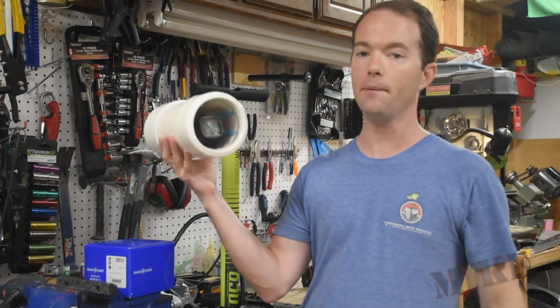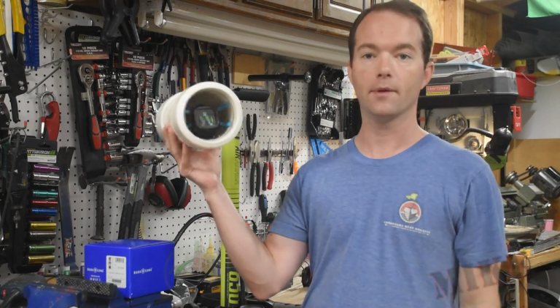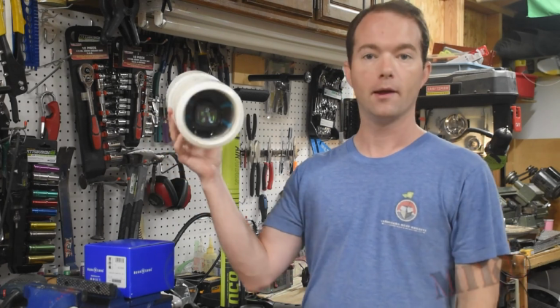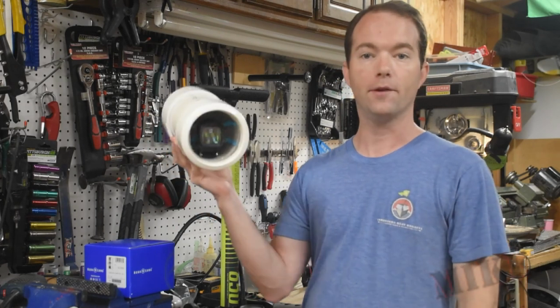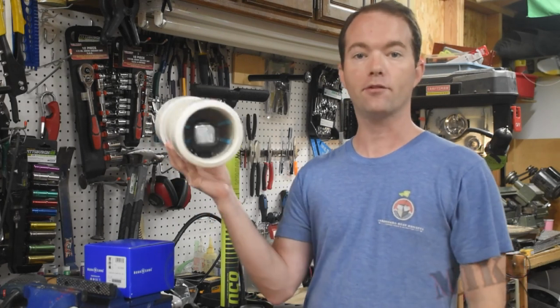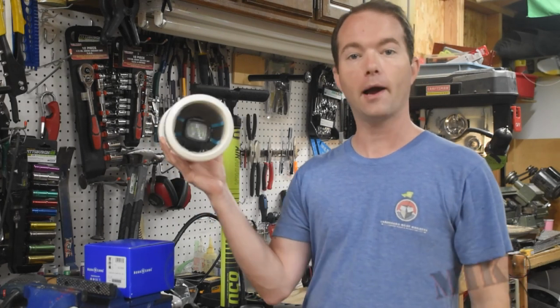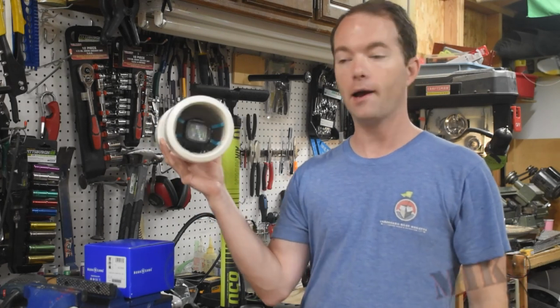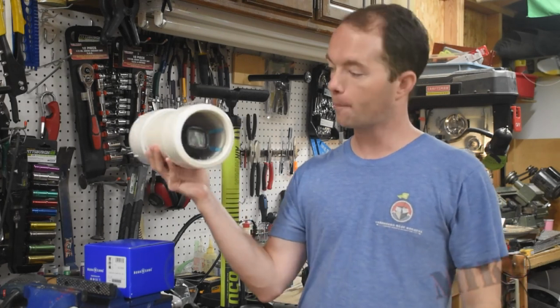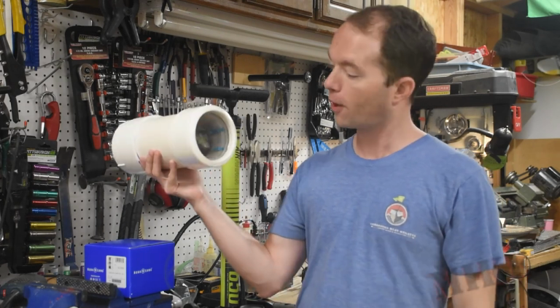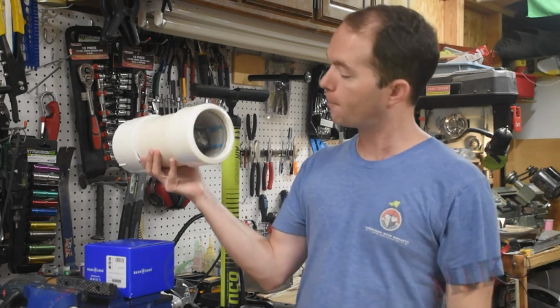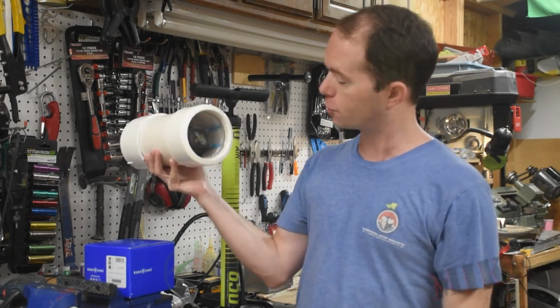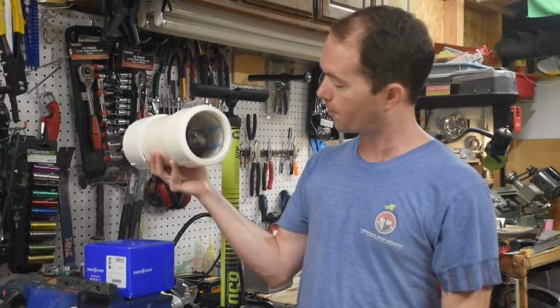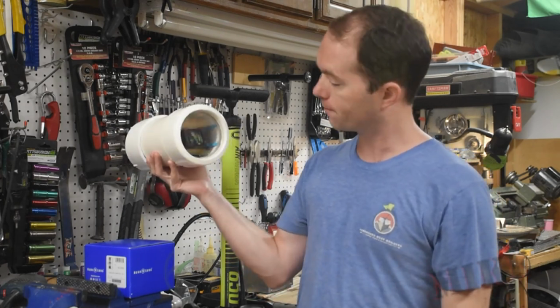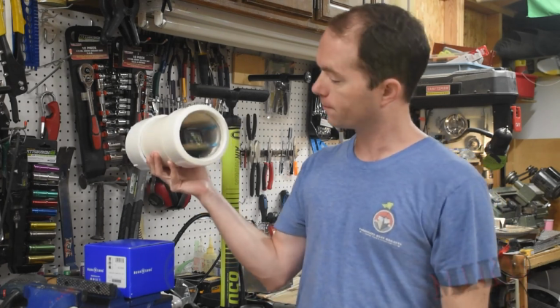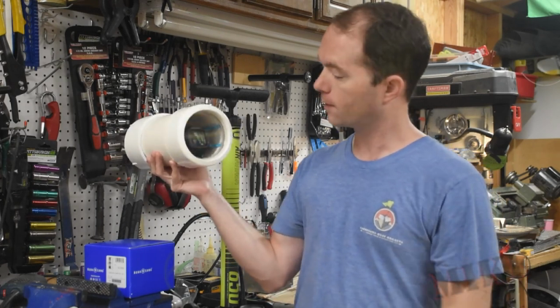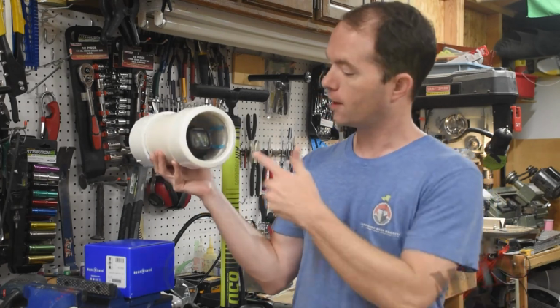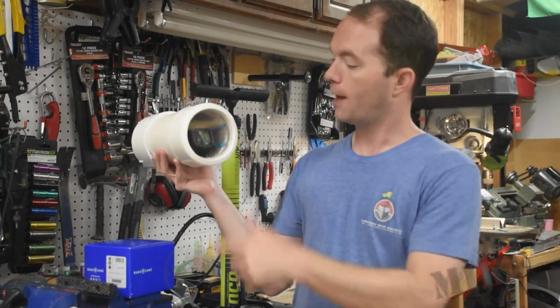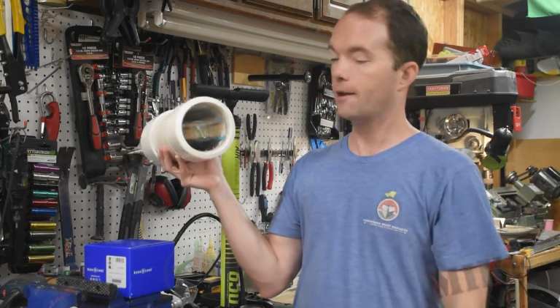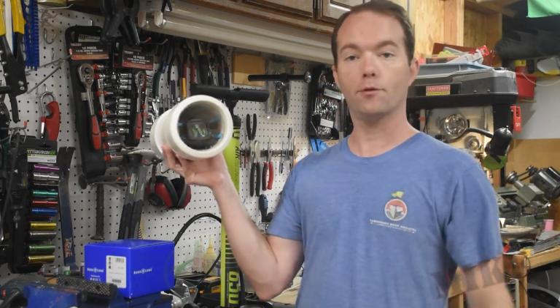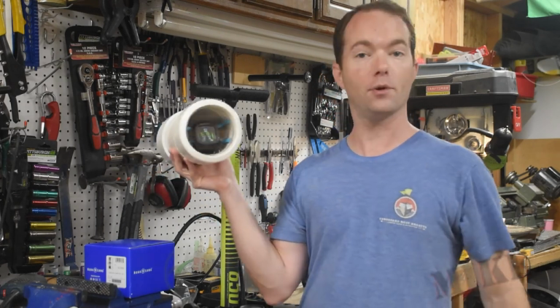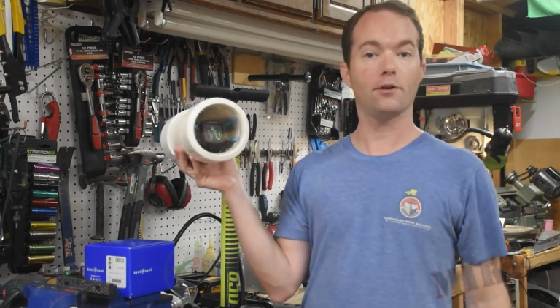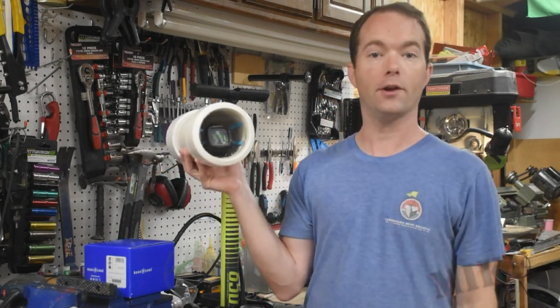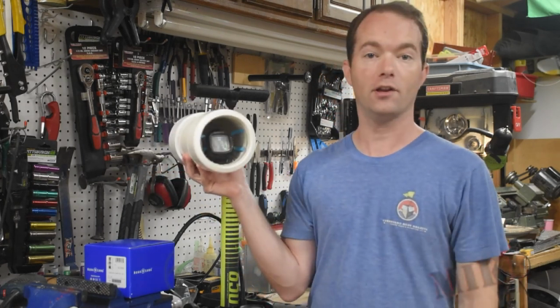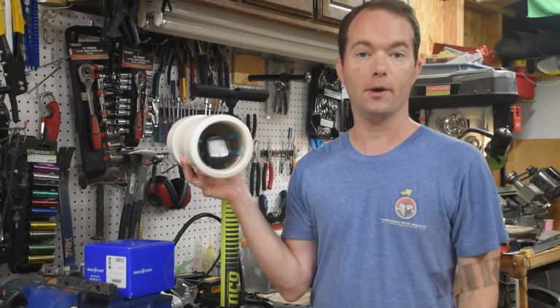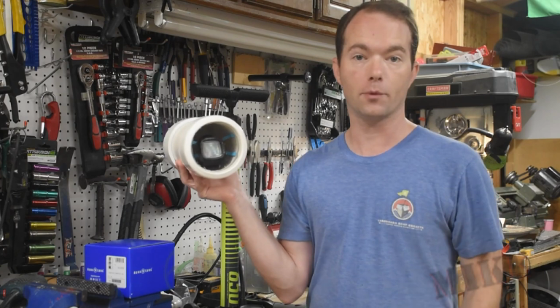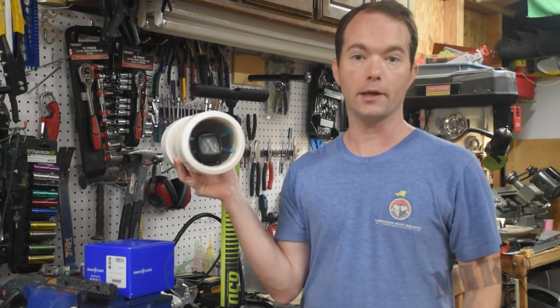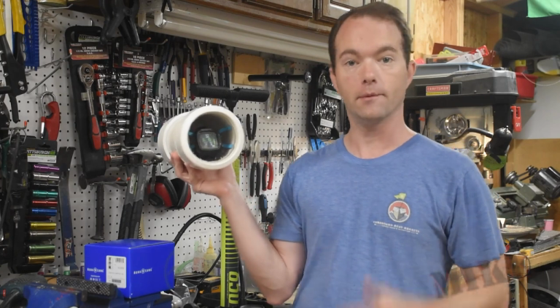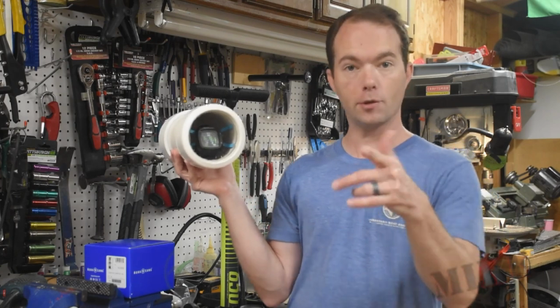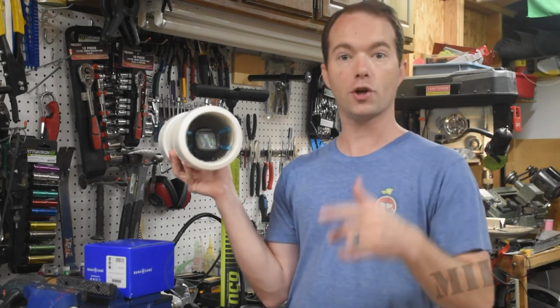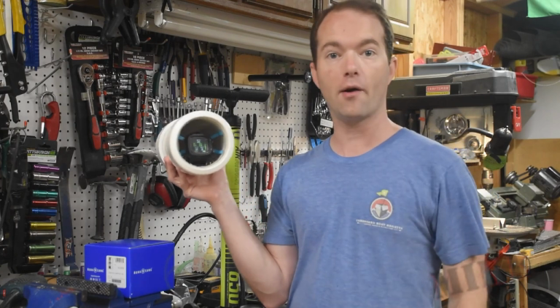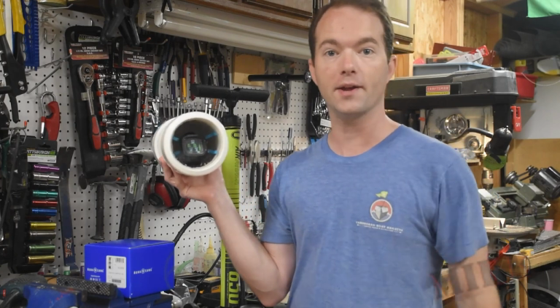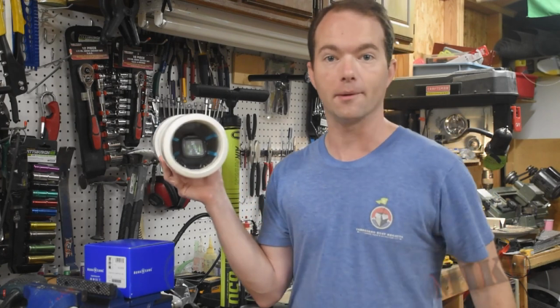Anyway, this is my Hyper Hypo chamber, and it was really easy to build. Let me show you how I did it.